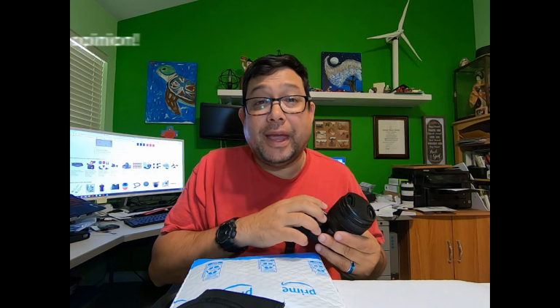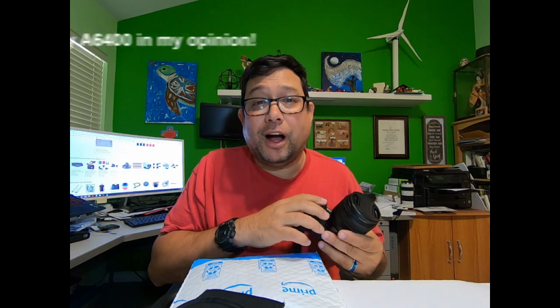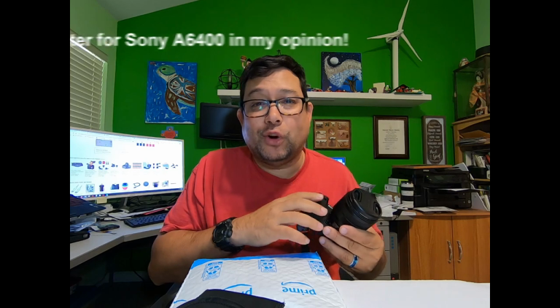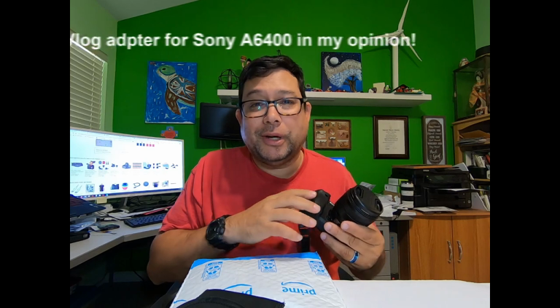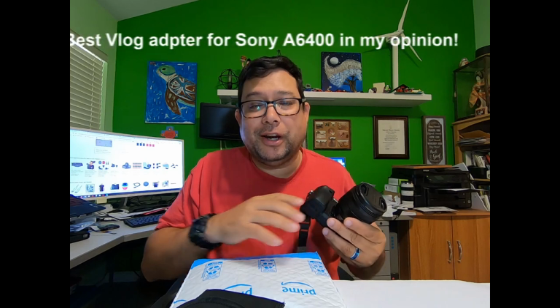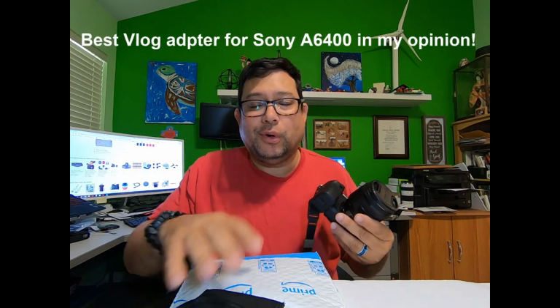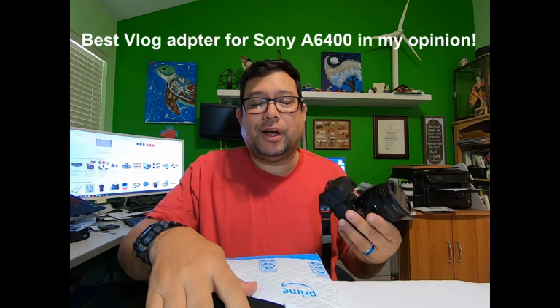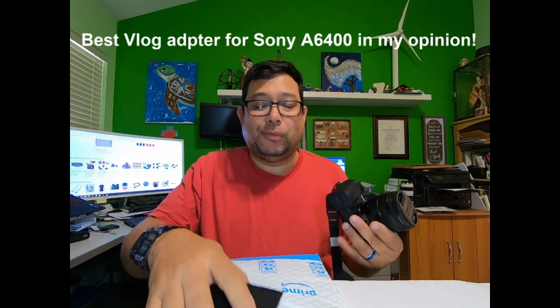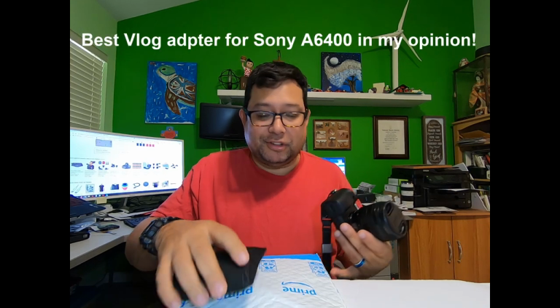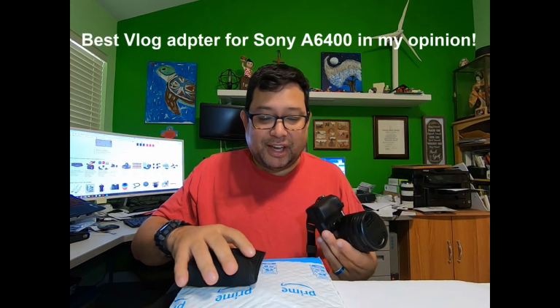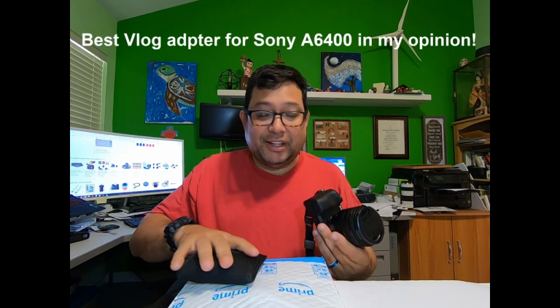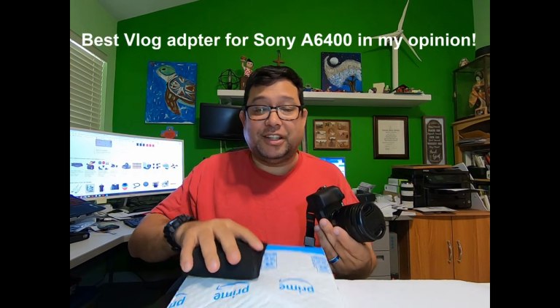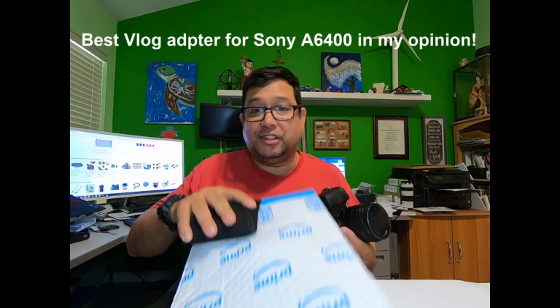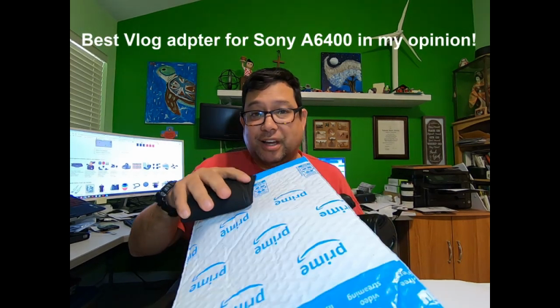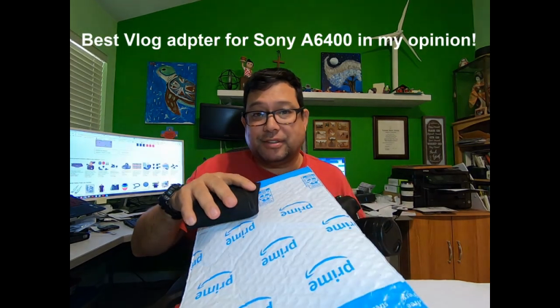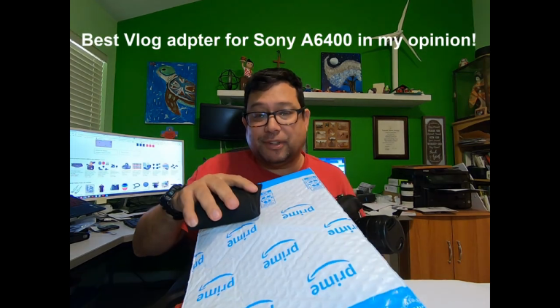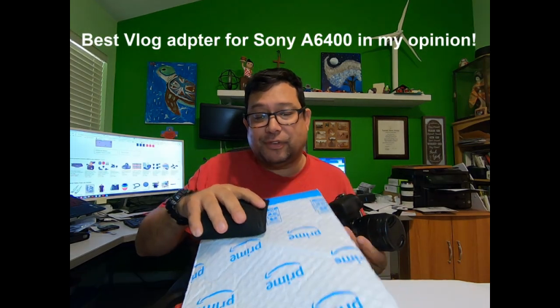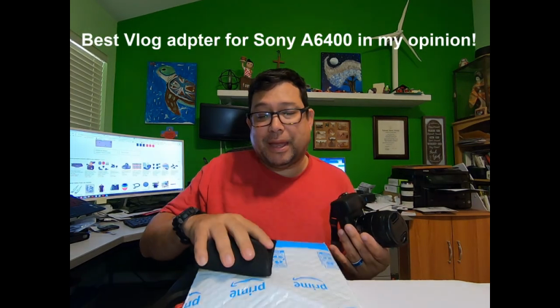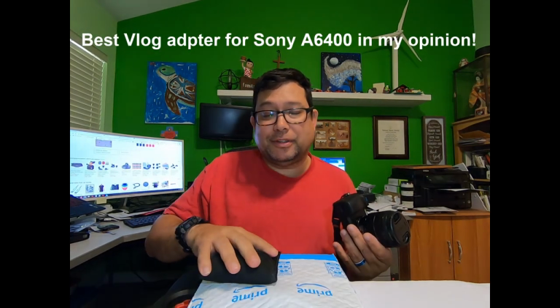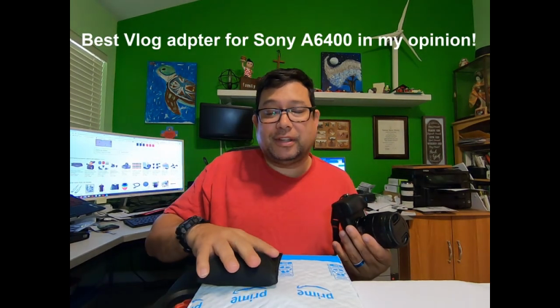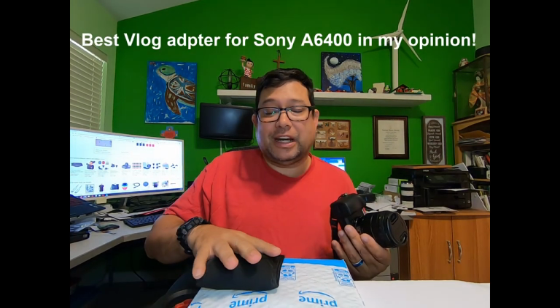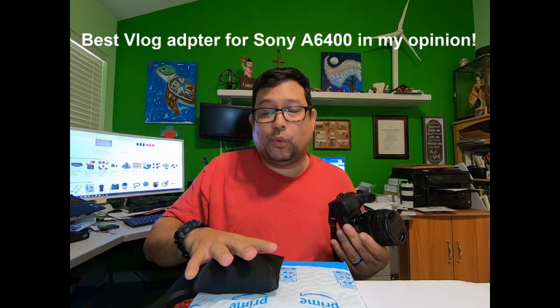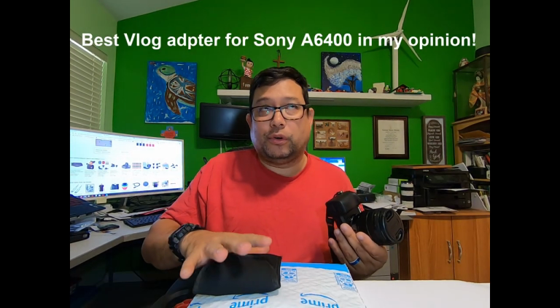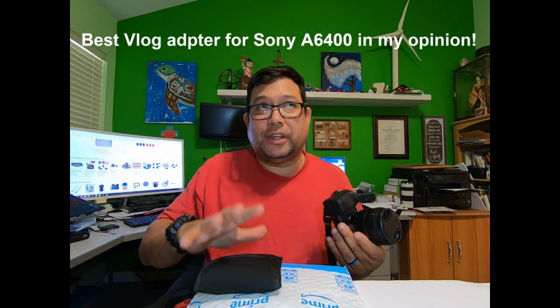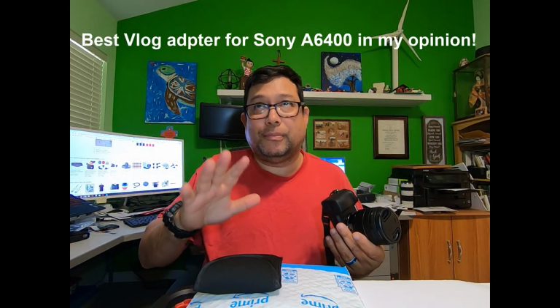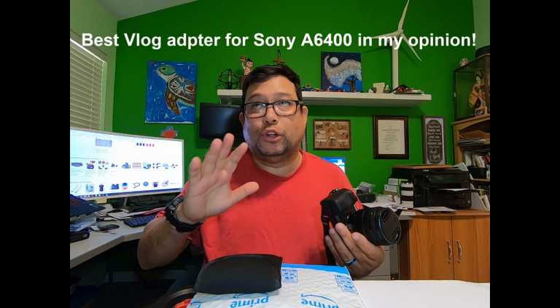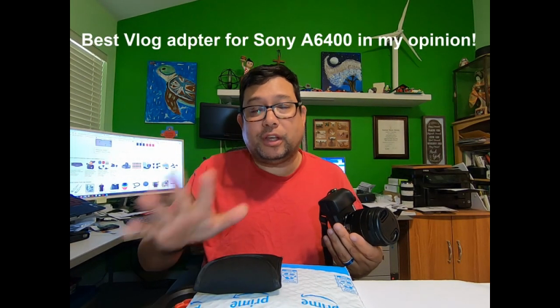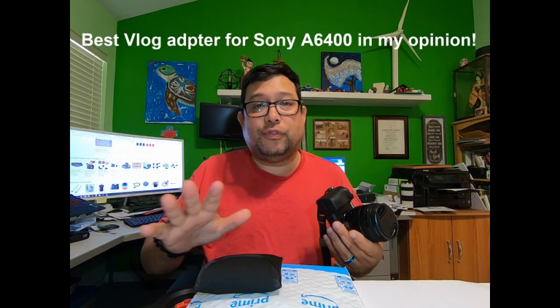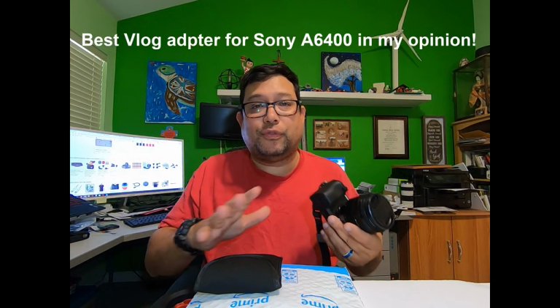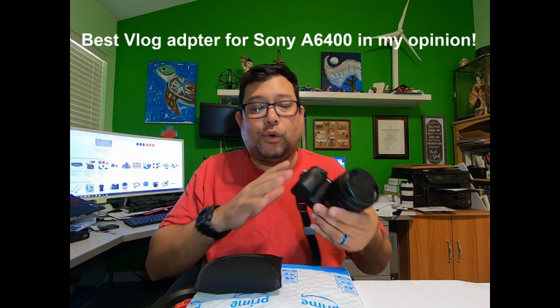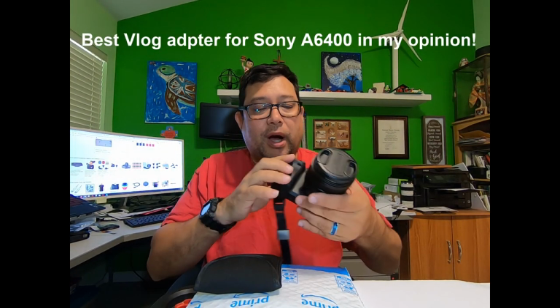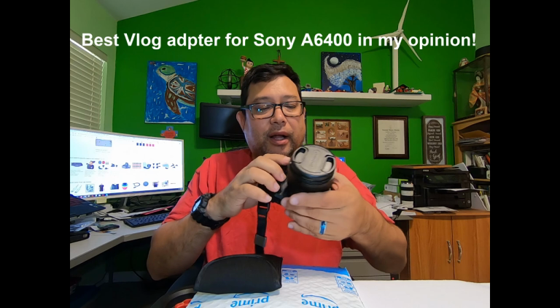Hey y'all, Norman here. Well, I'm real excited. I just got something from Amazon that I ordered that I've been looking for for a while.